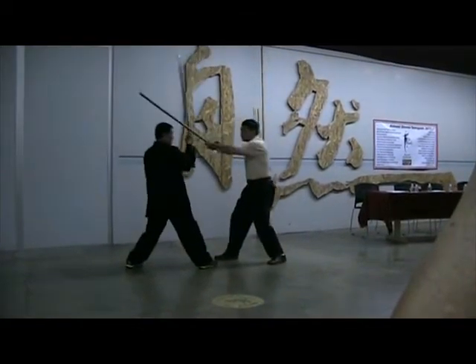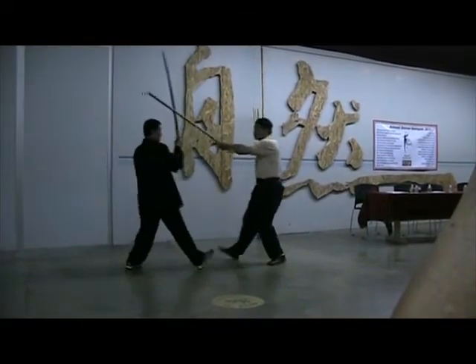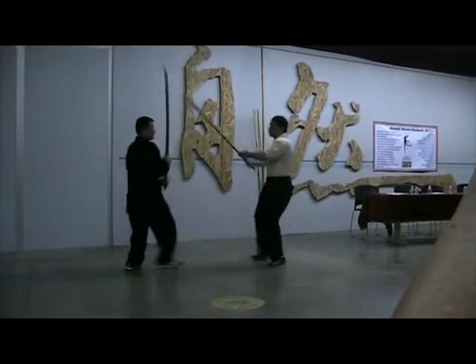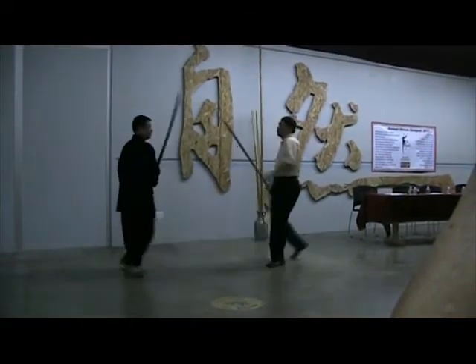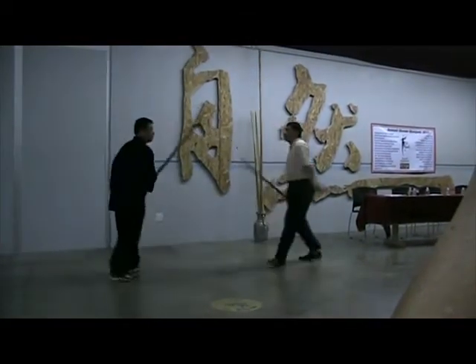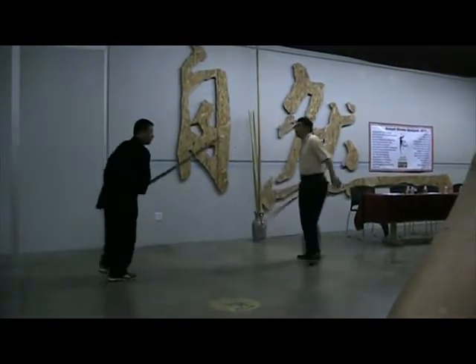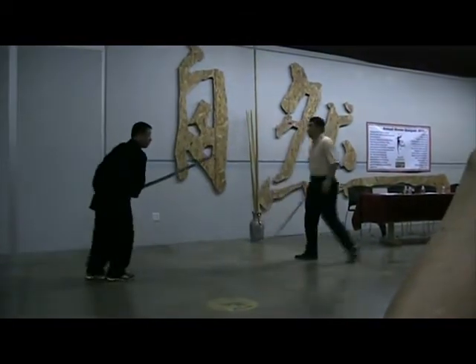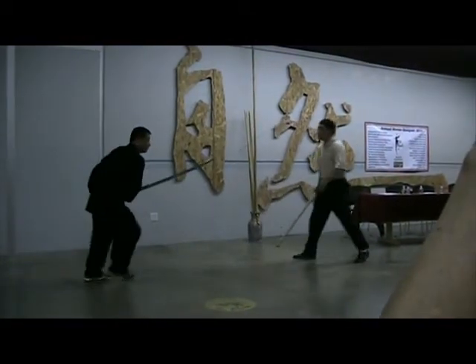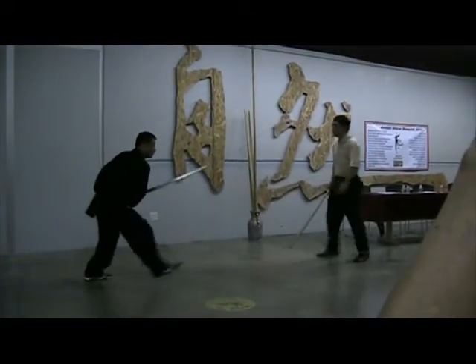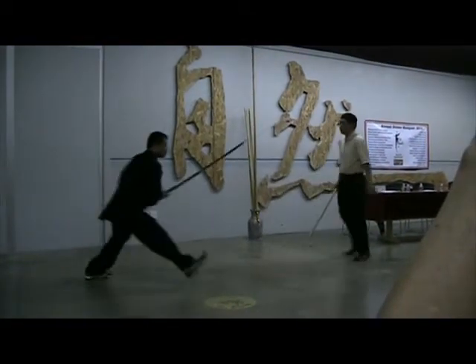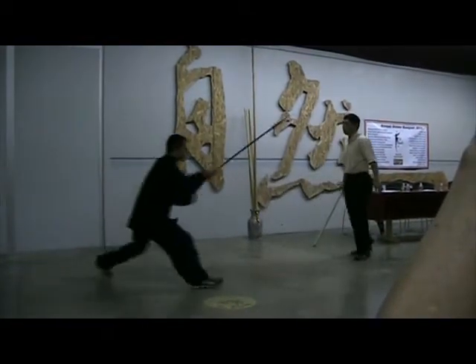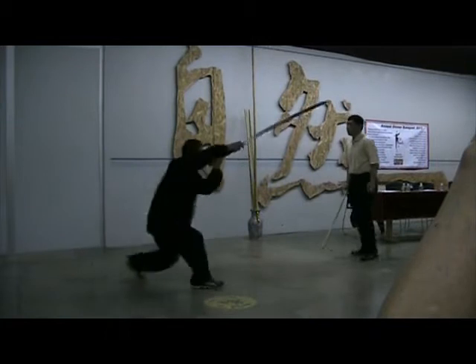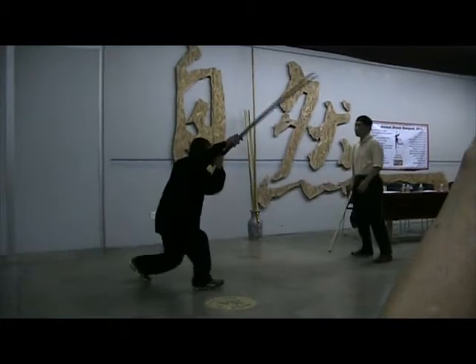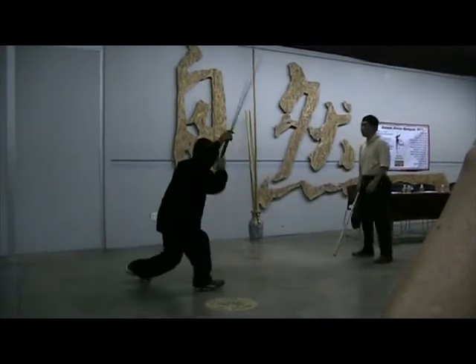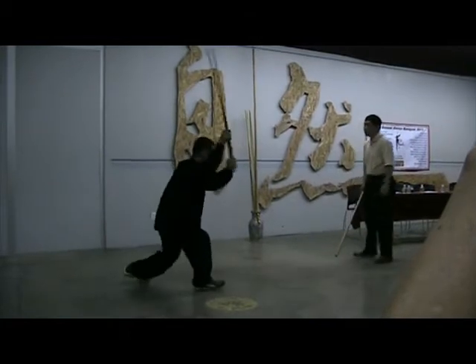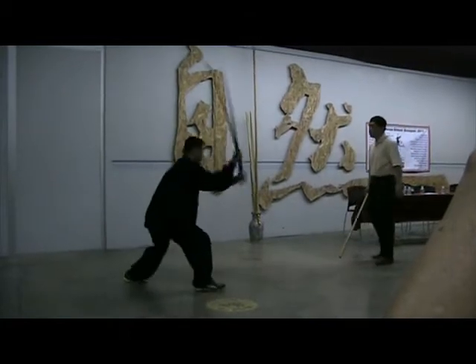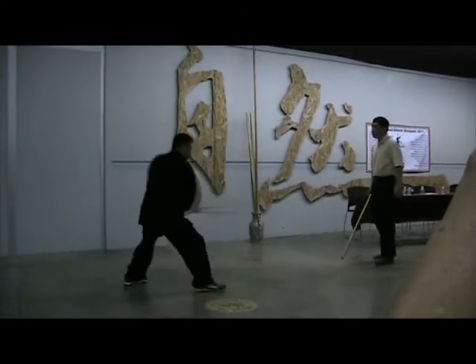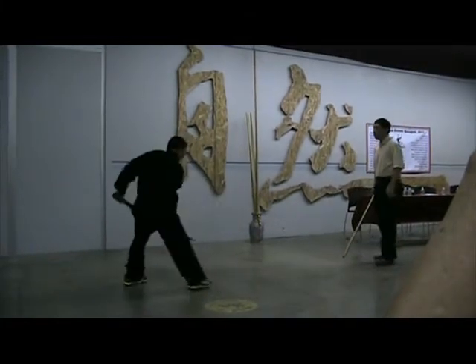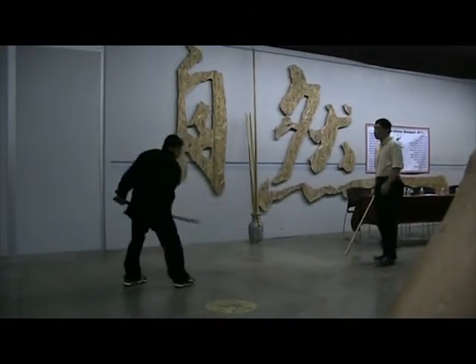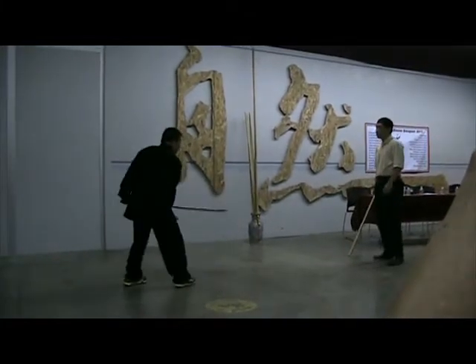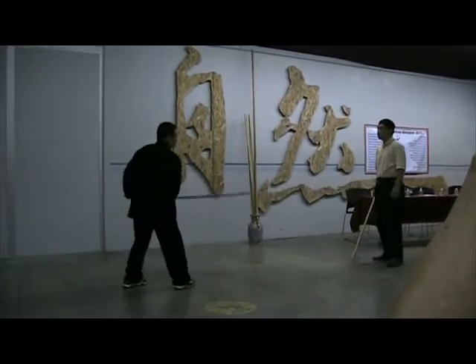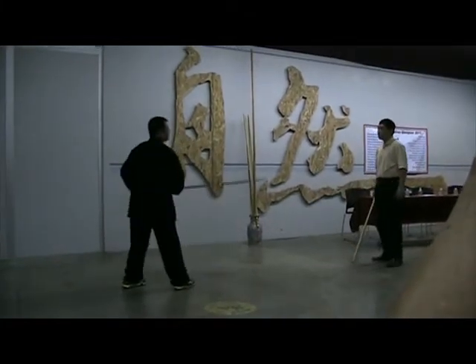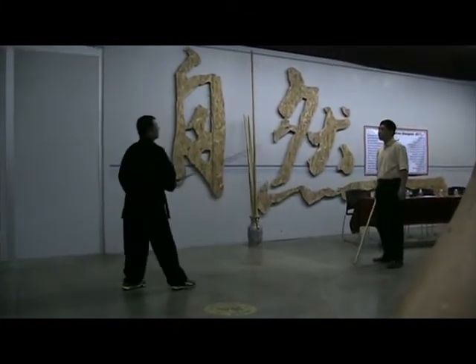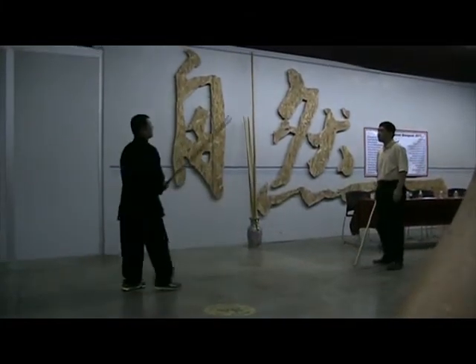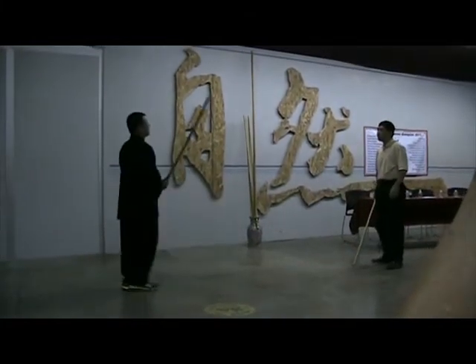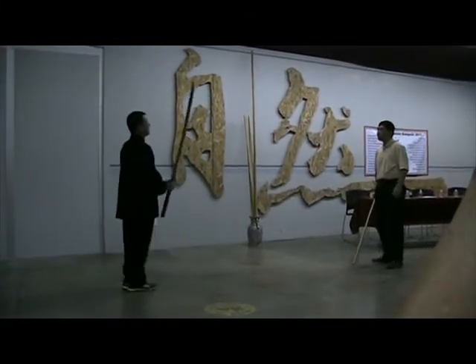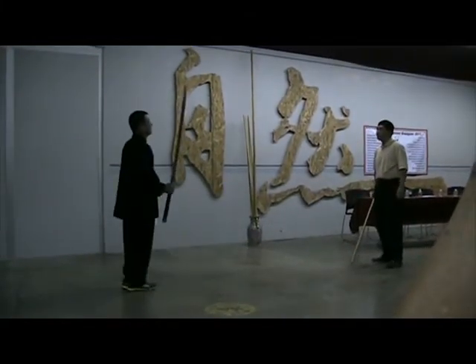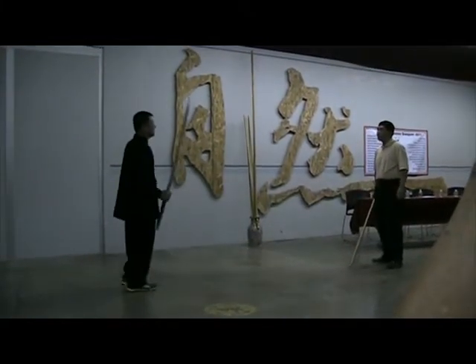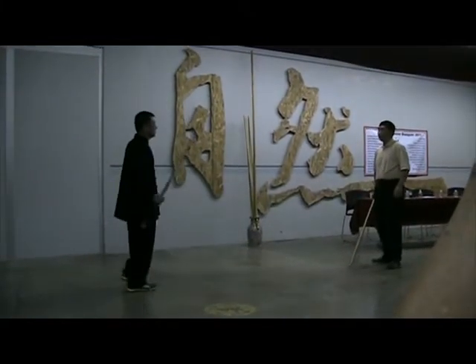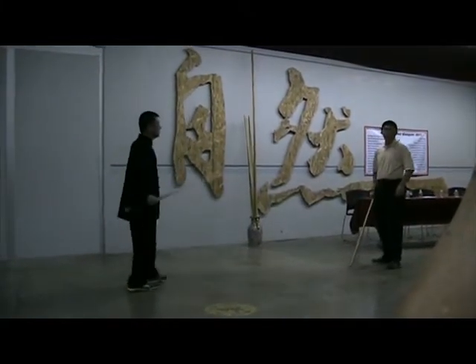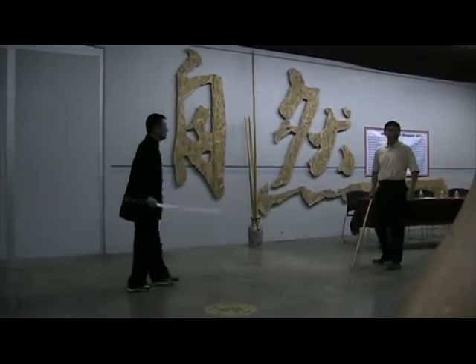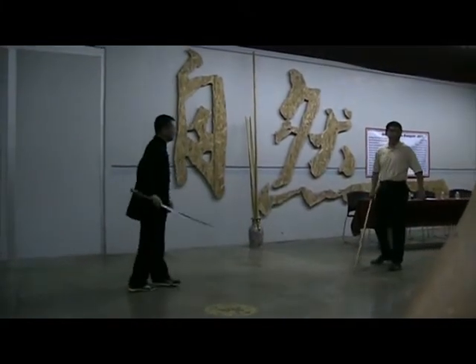So here he deflects the thrust, and immediately slashes down a long weapon against the opponent's hands.